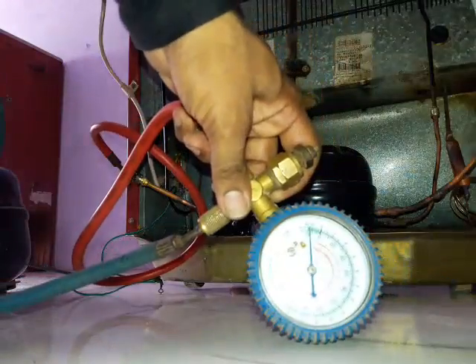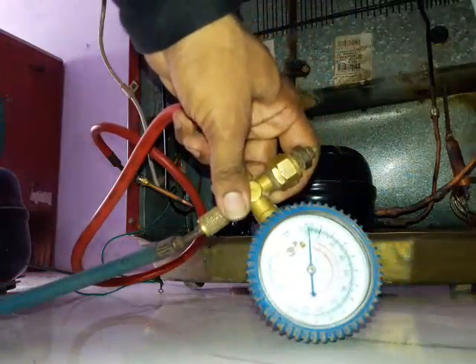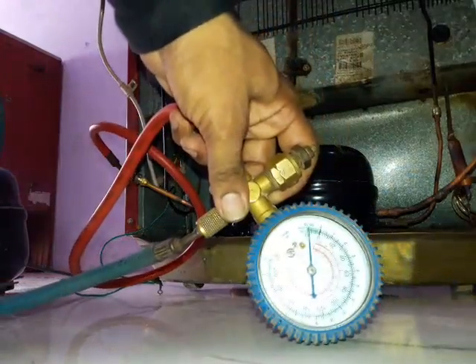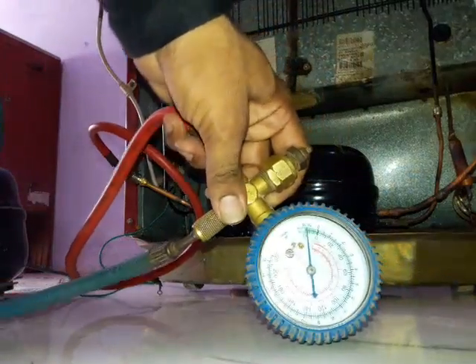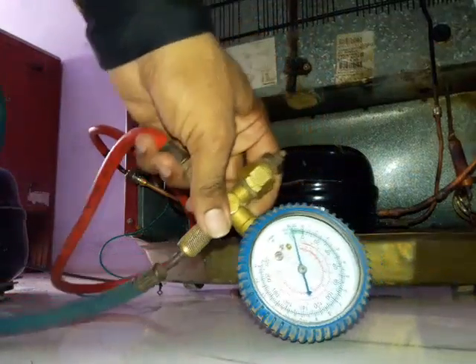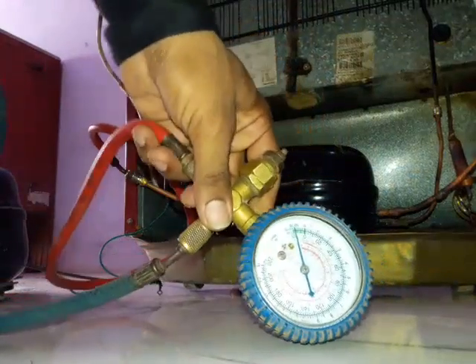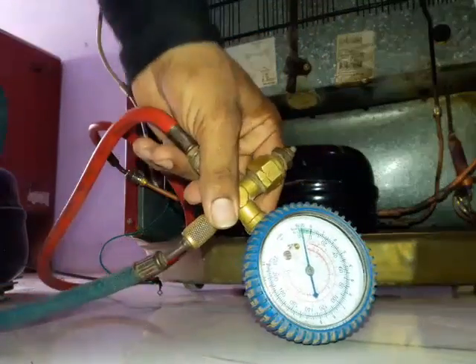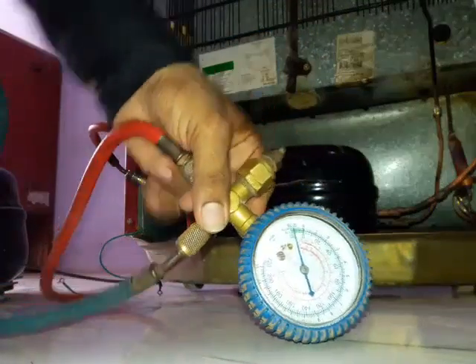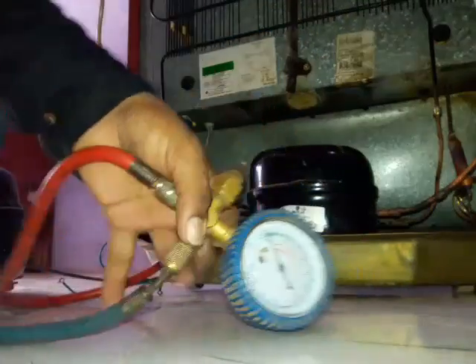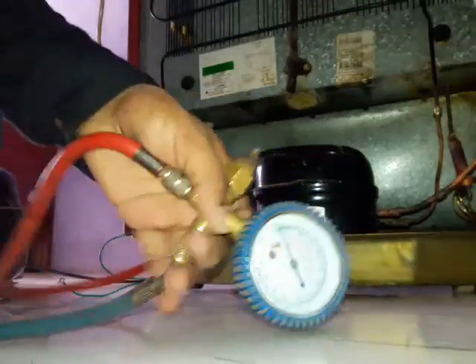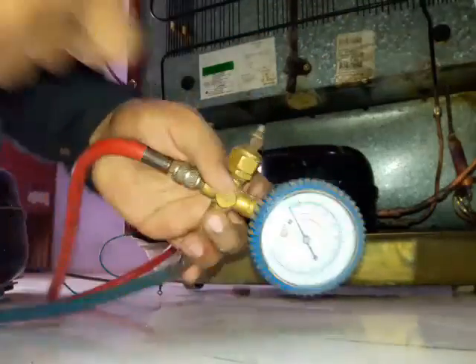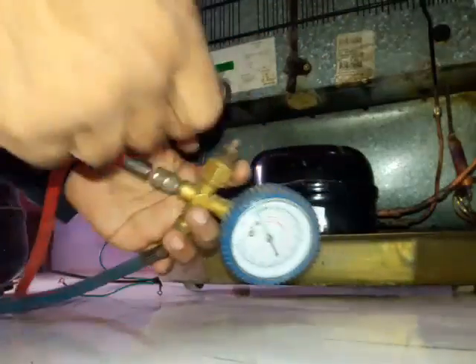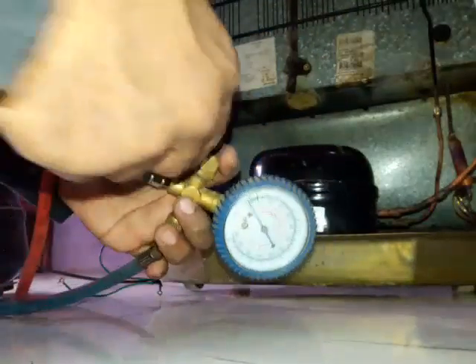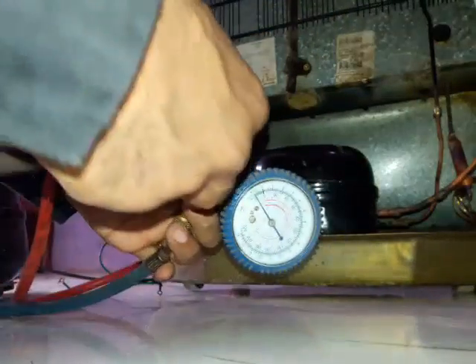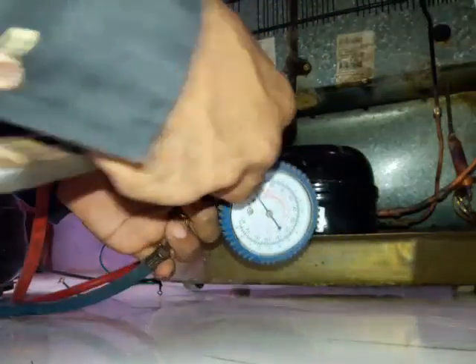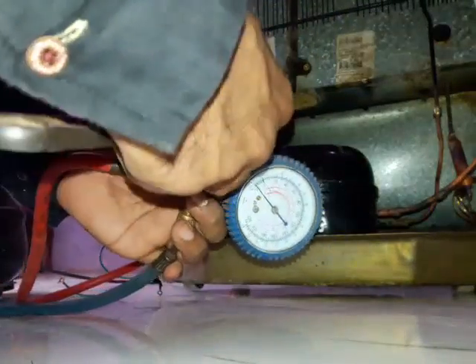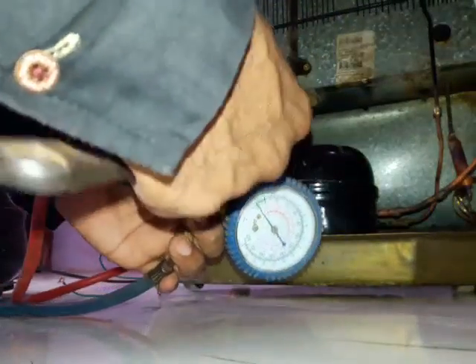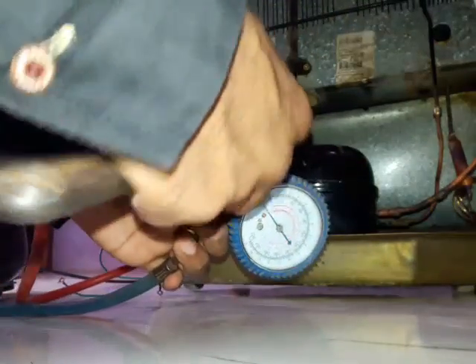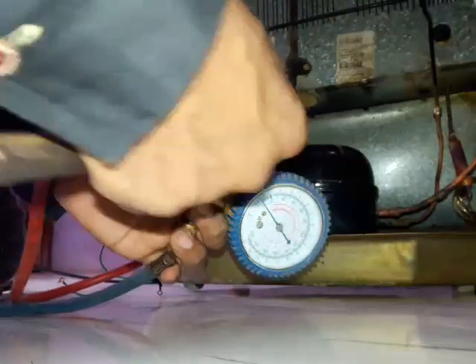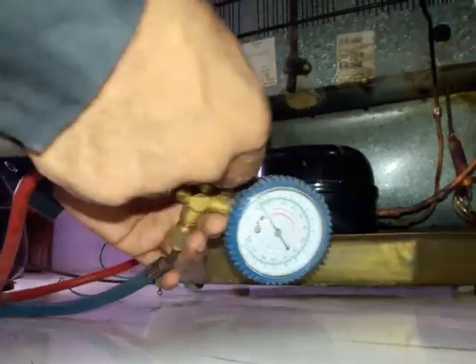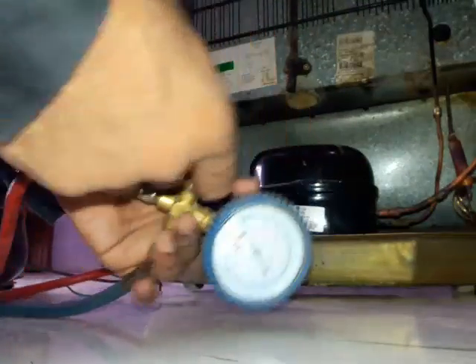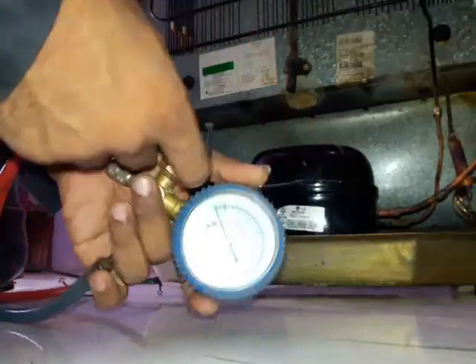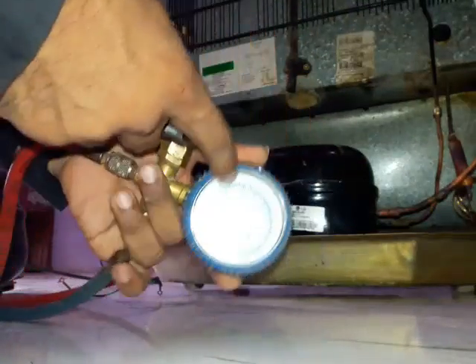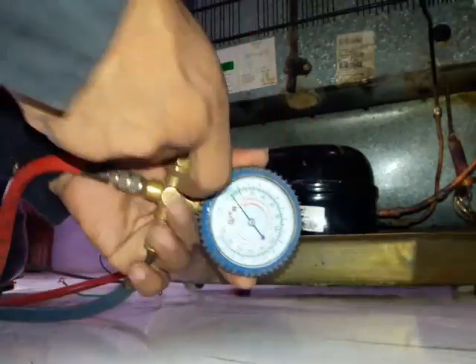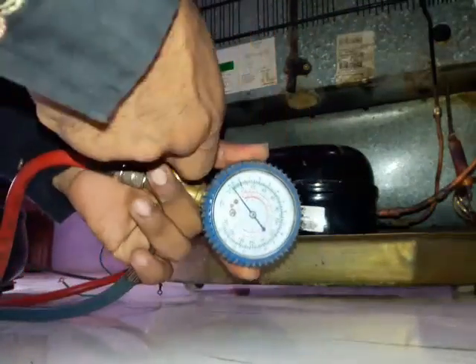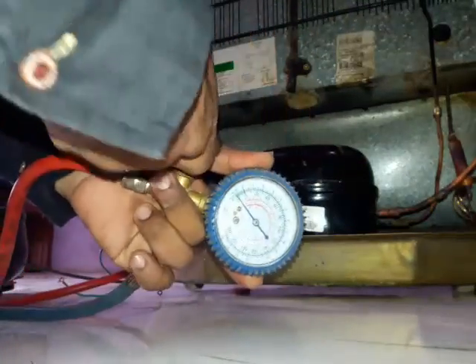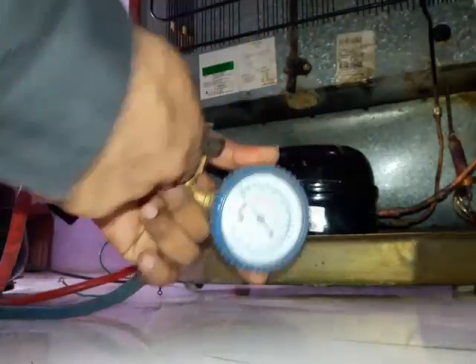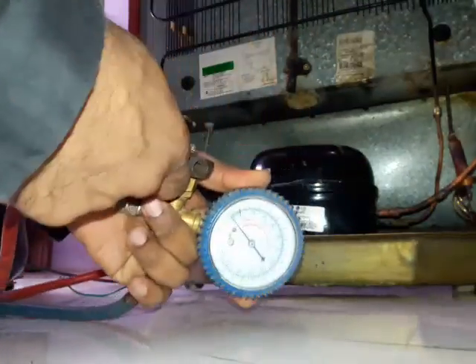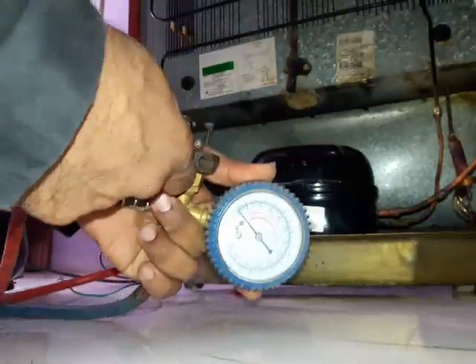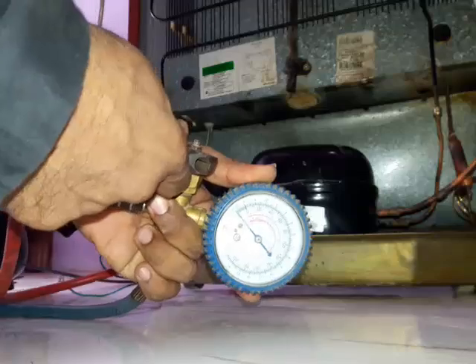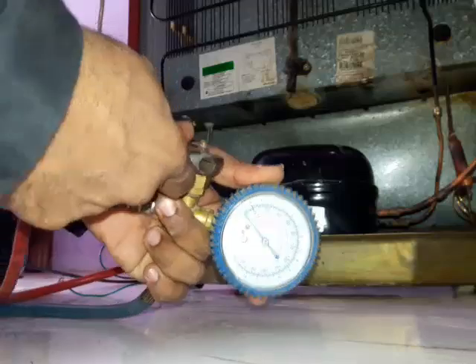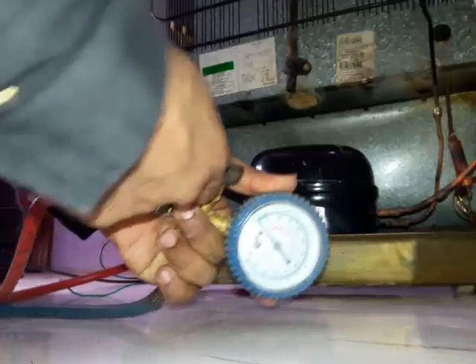Now after half an hour, the vacuum process is completed, so we can disconnect it.